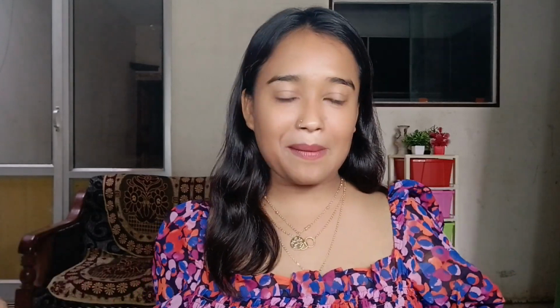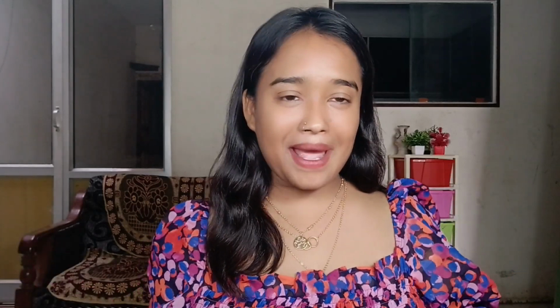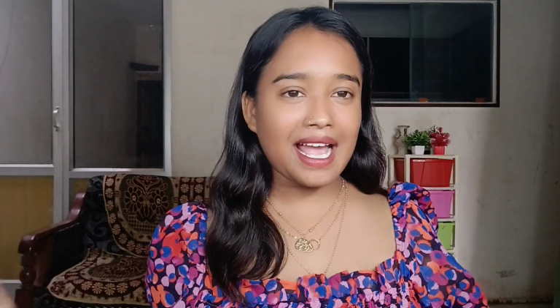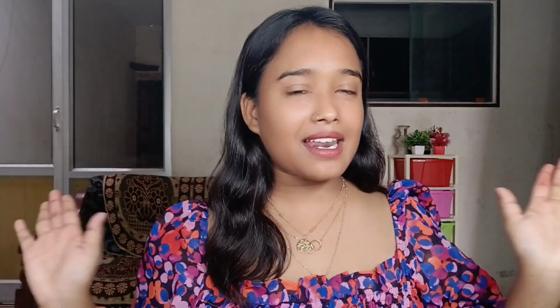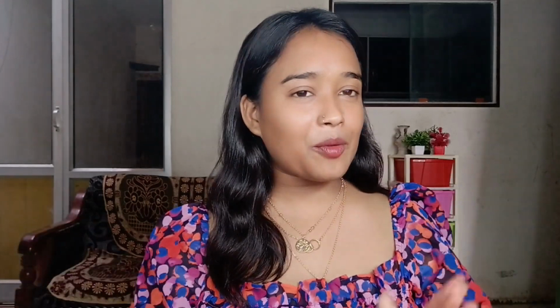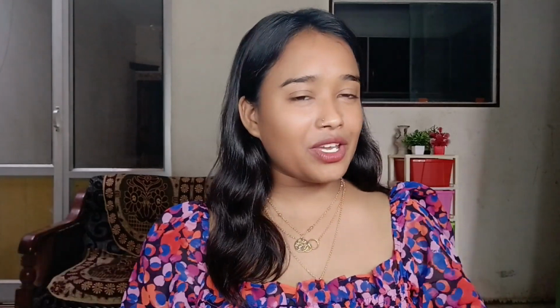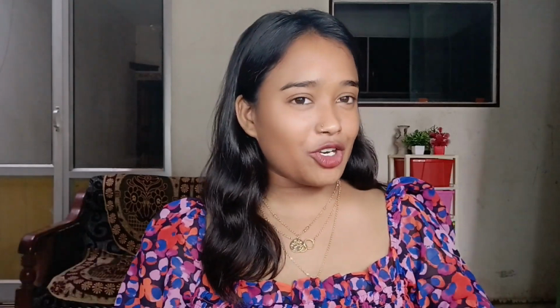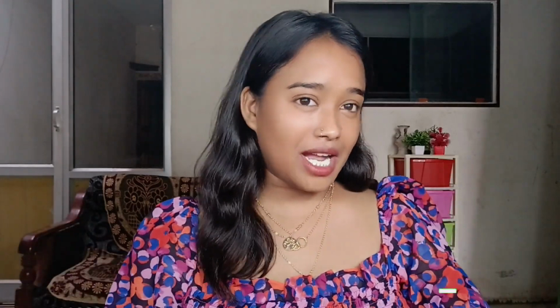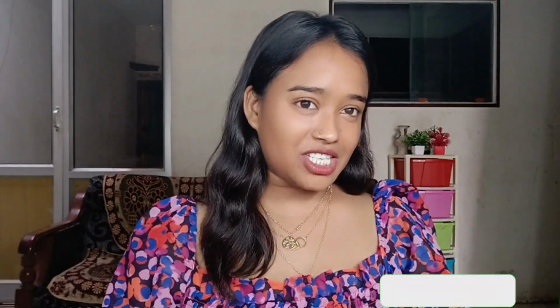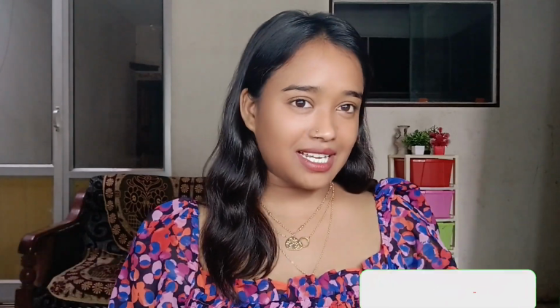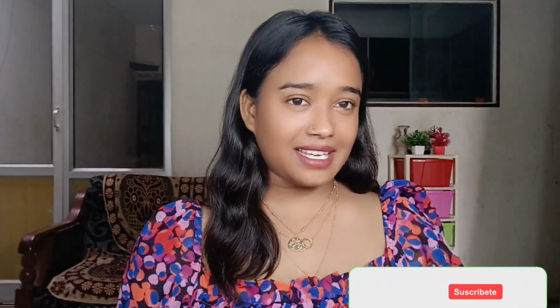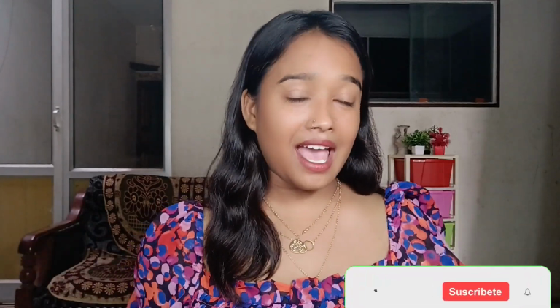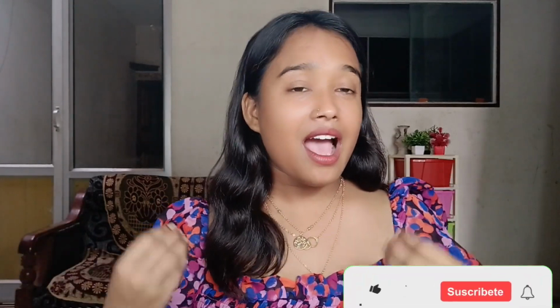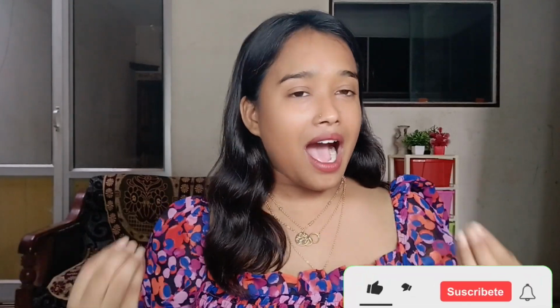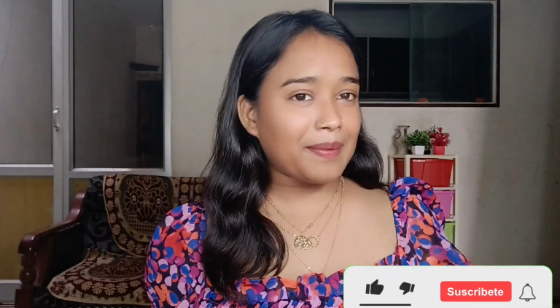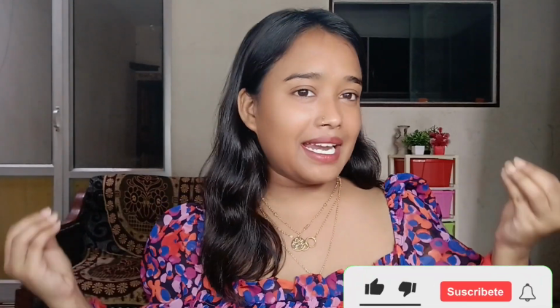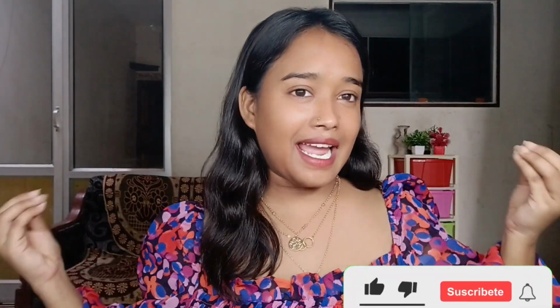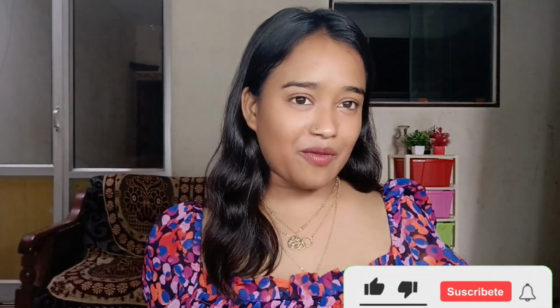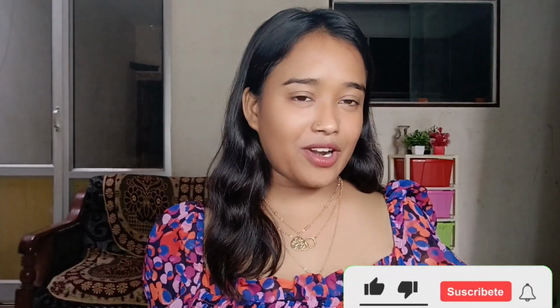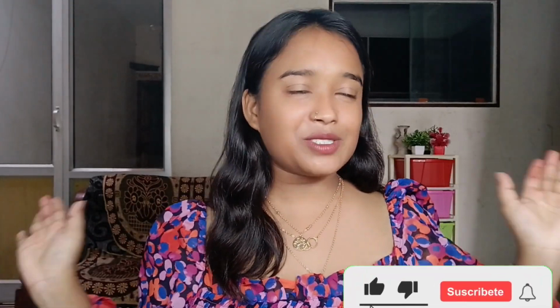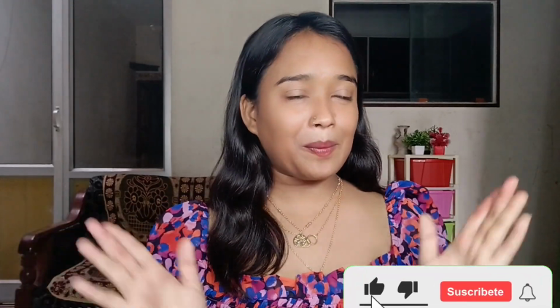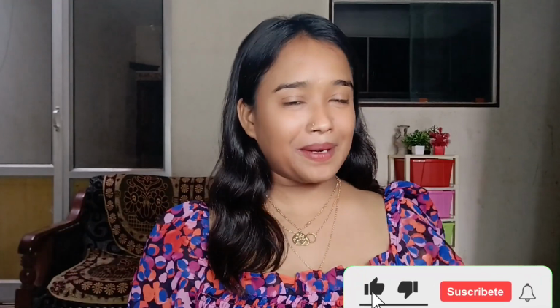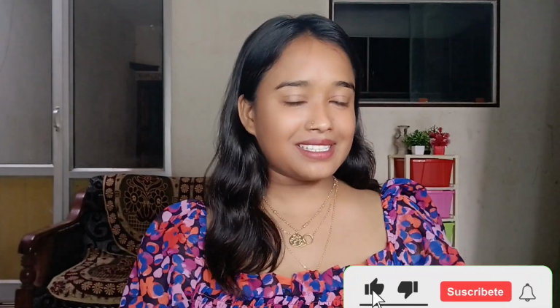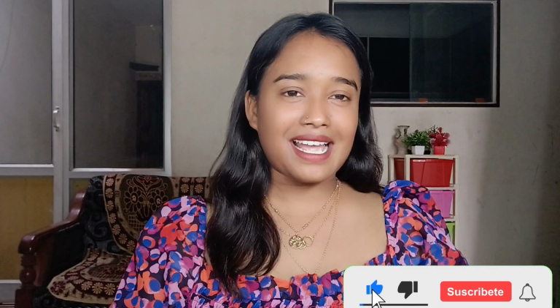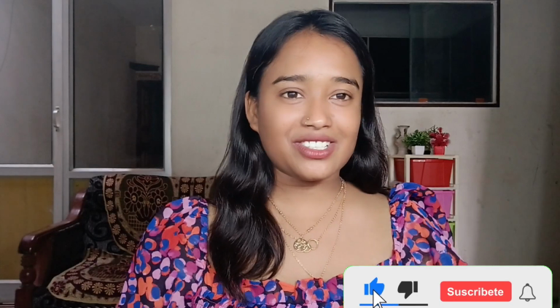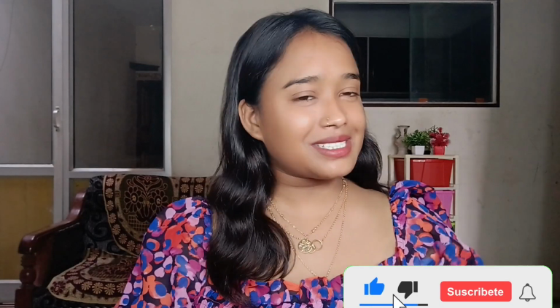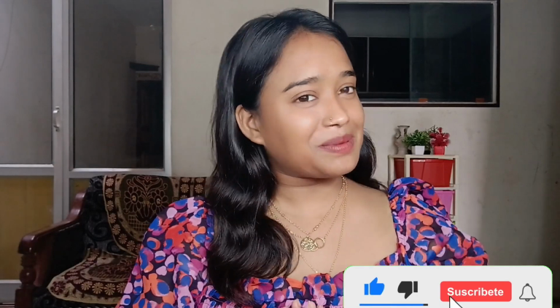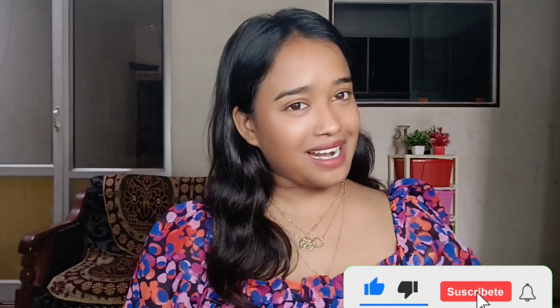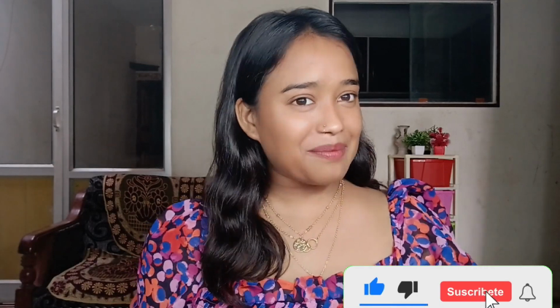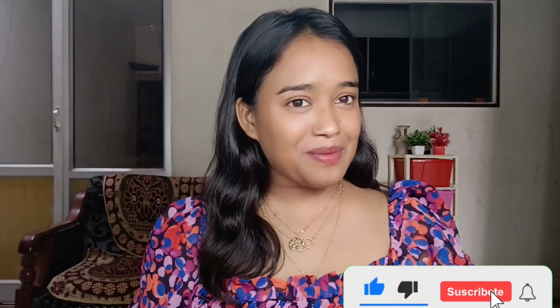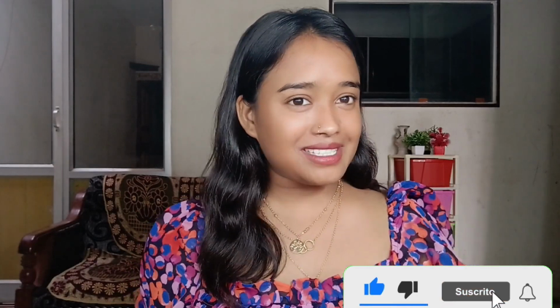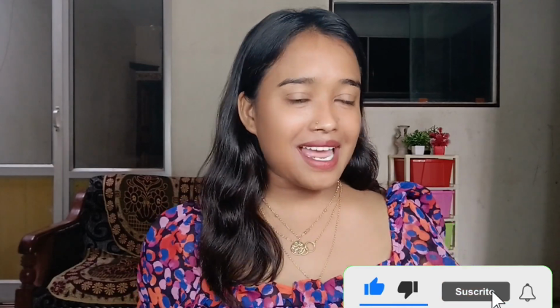If you like this video, please like and subscribe to my channel.